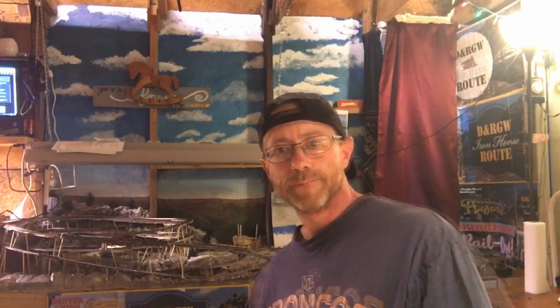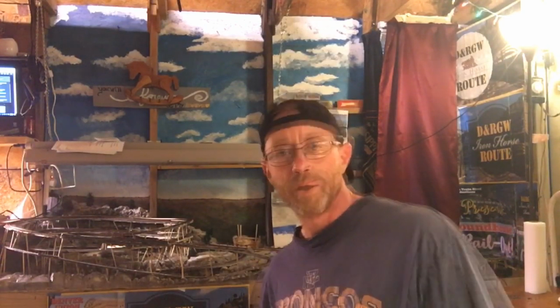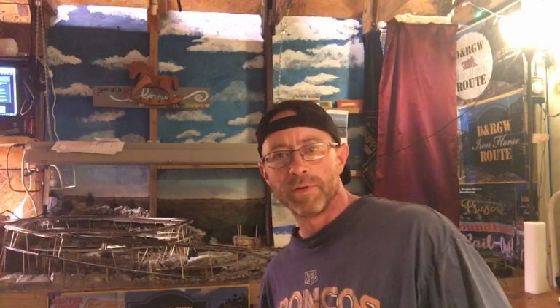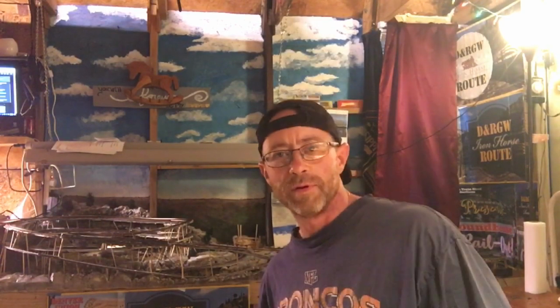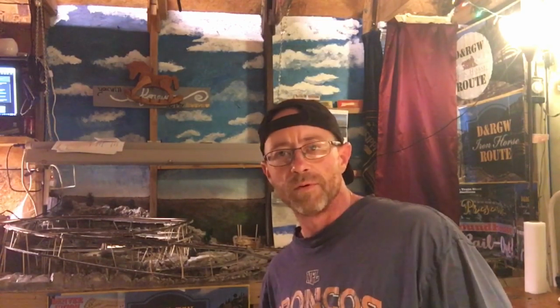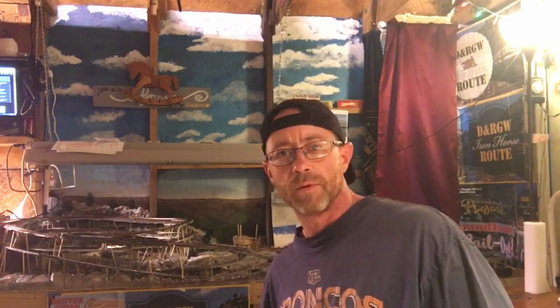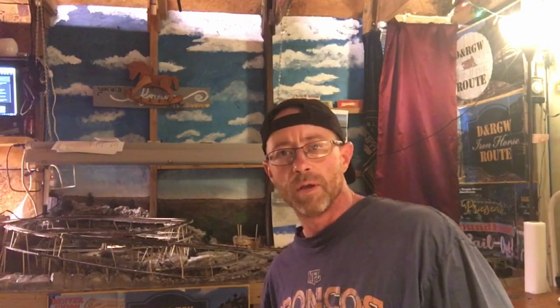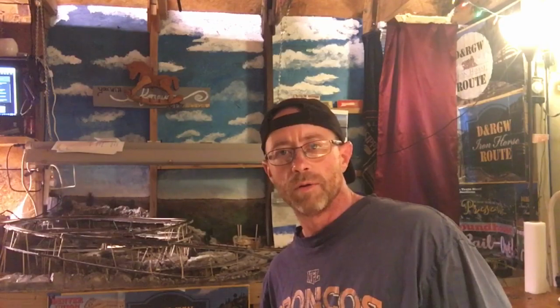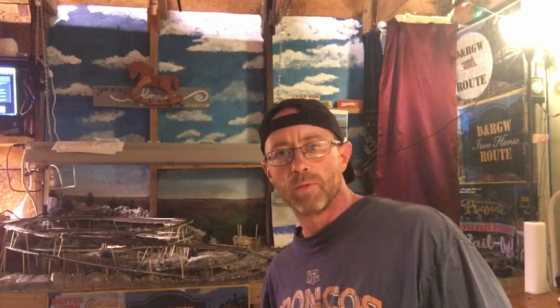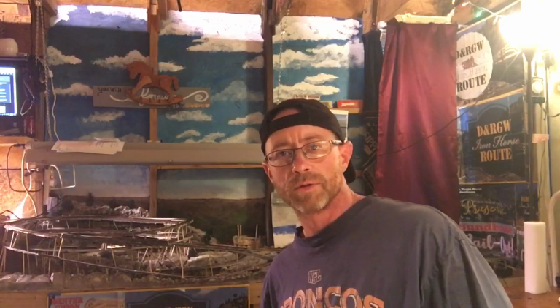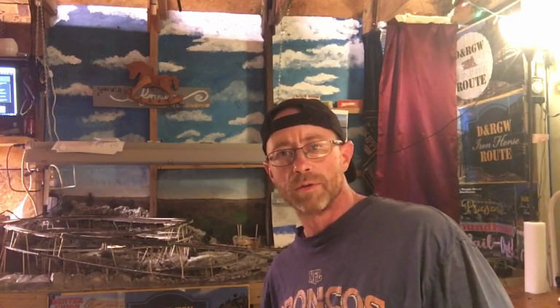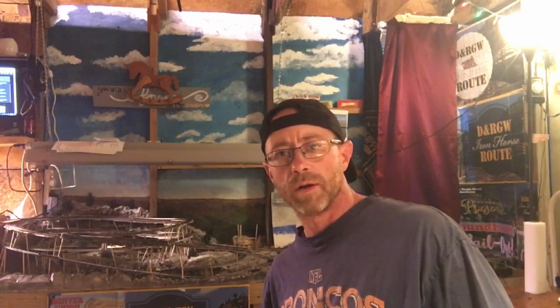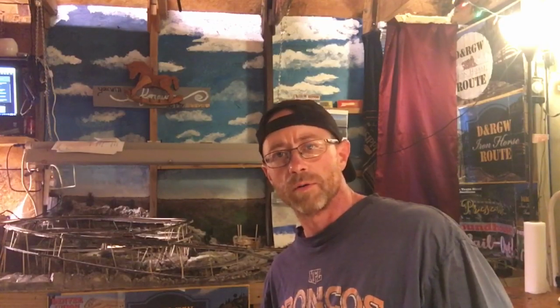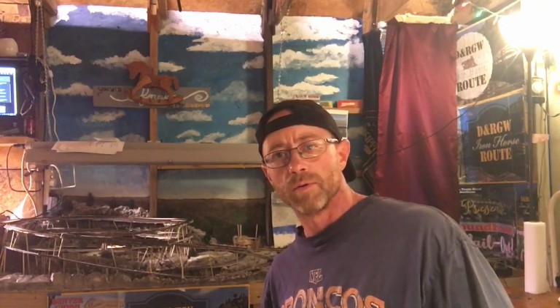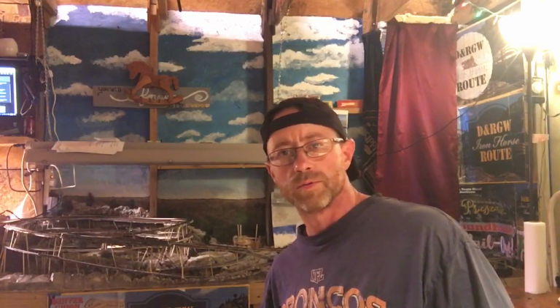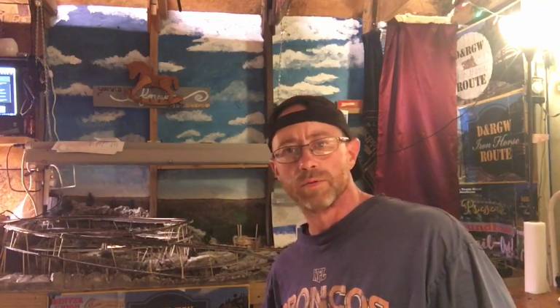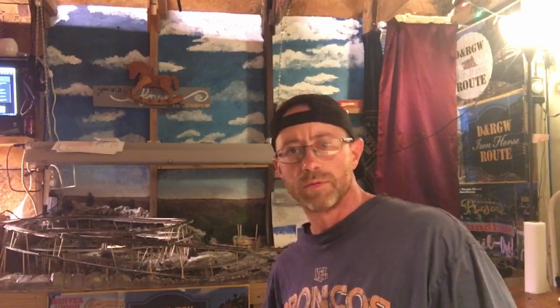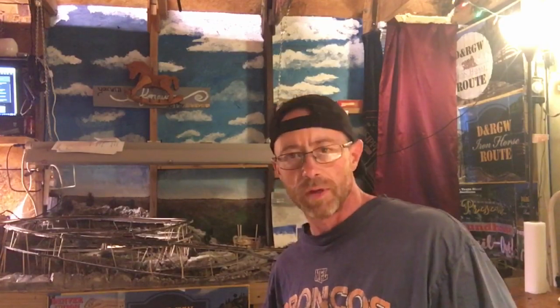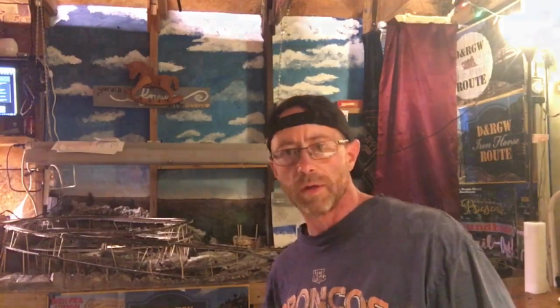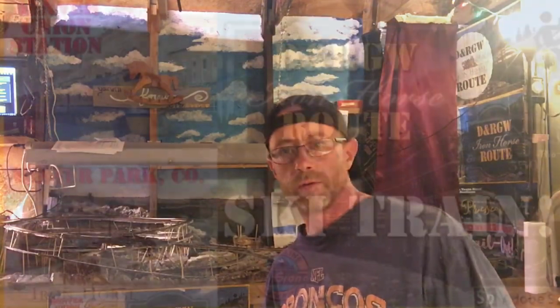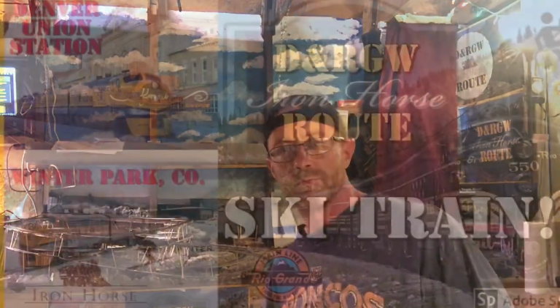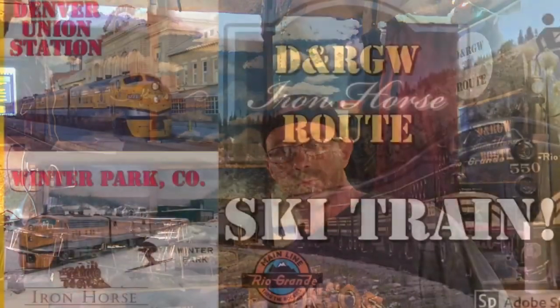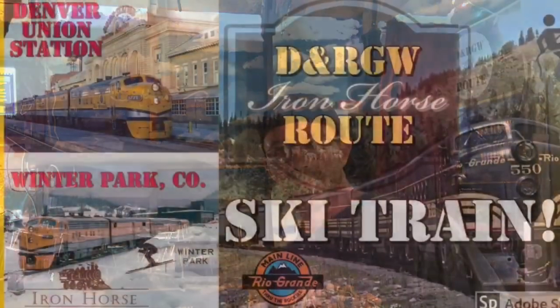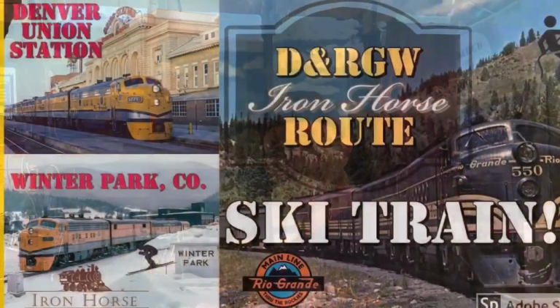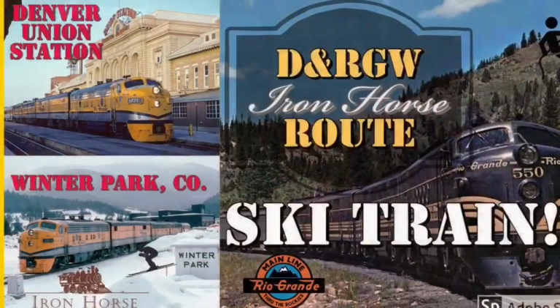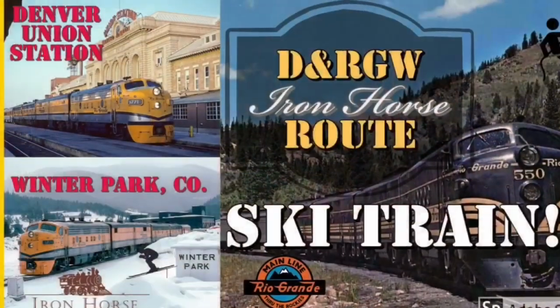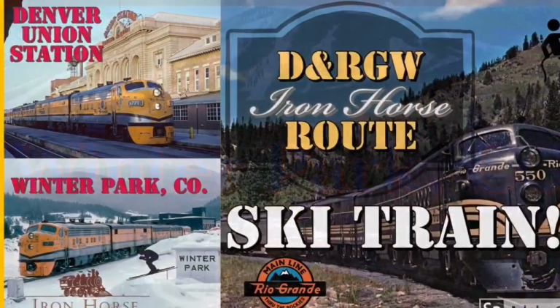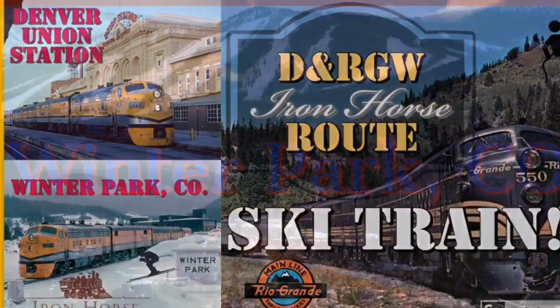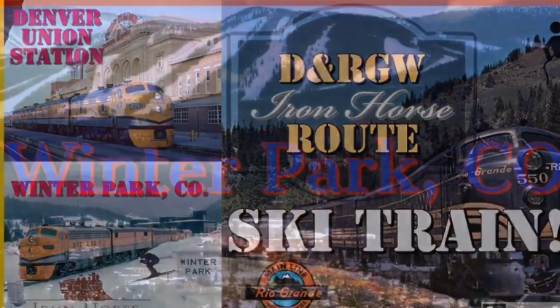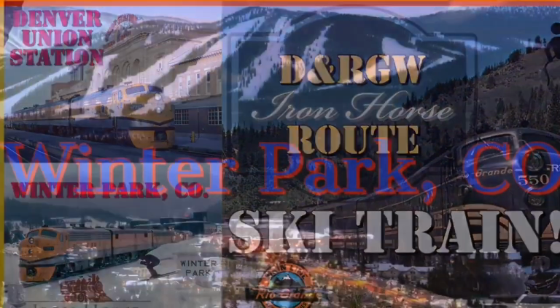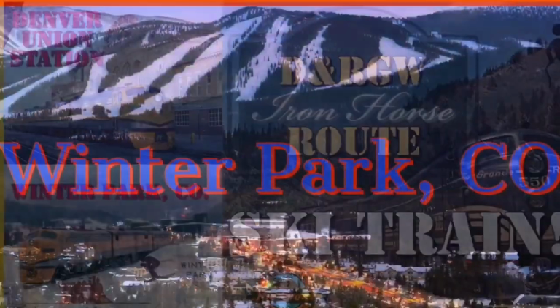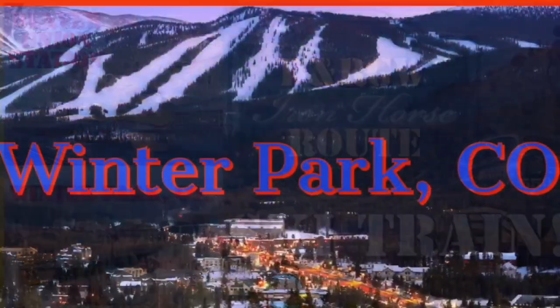This is Brian with the Denver and Rio Grande Western Iron Horse Route signing off. Rocky Mountain High.